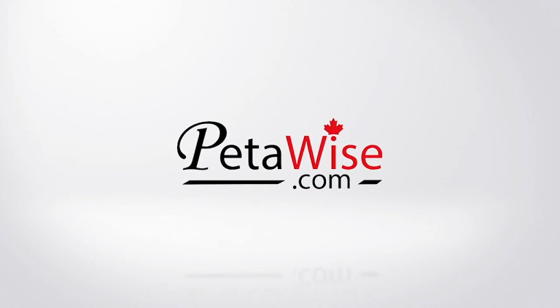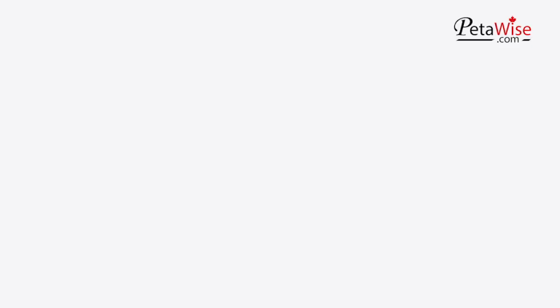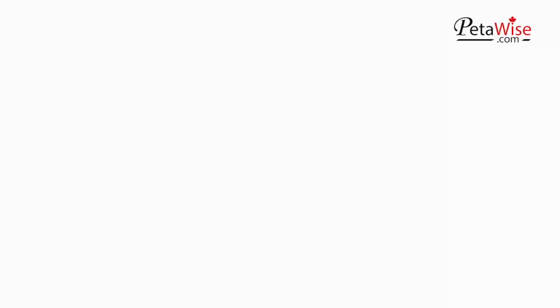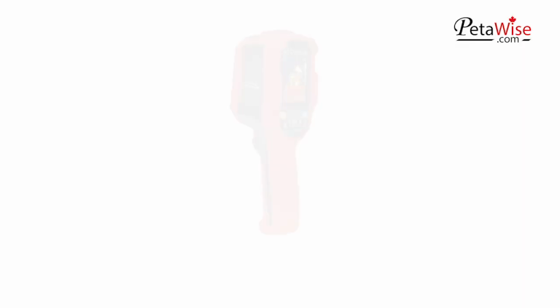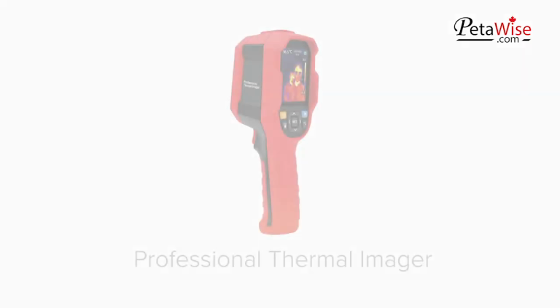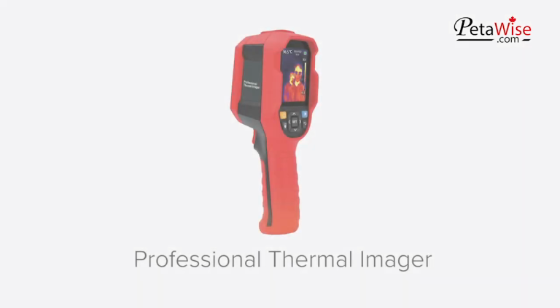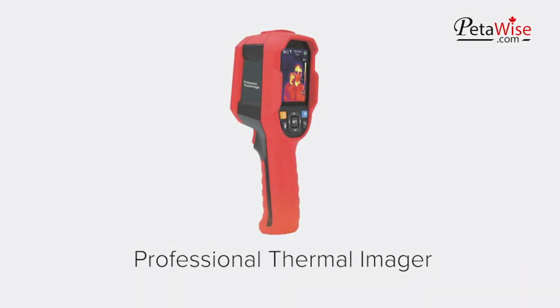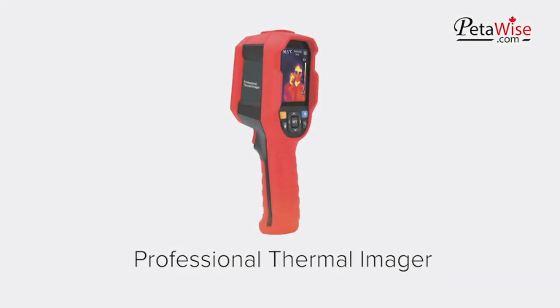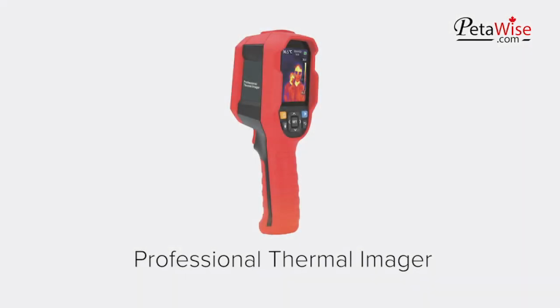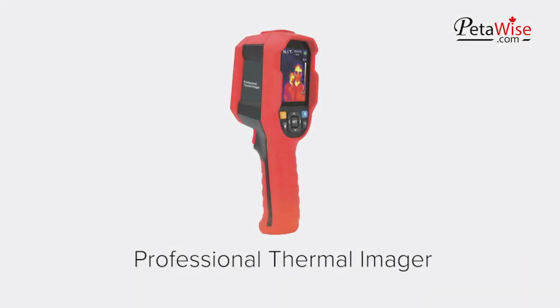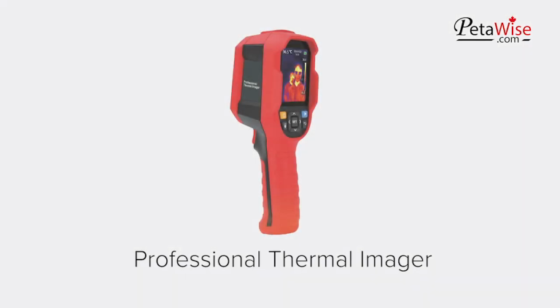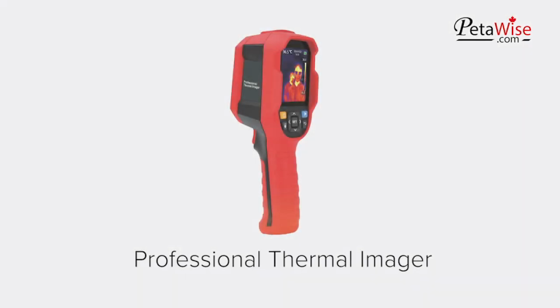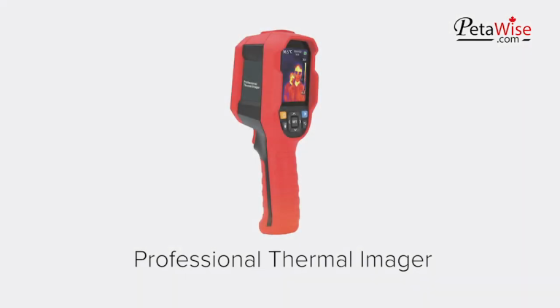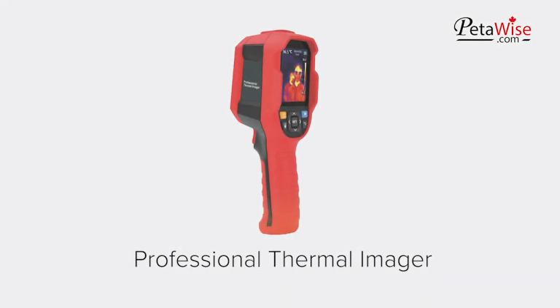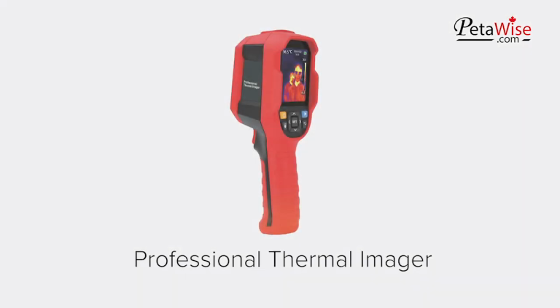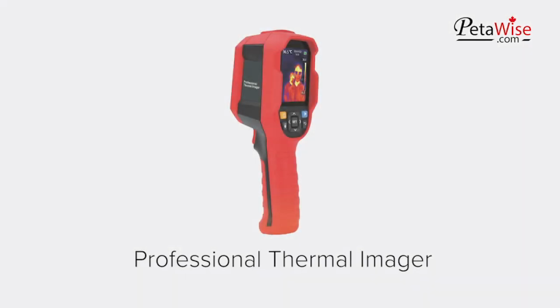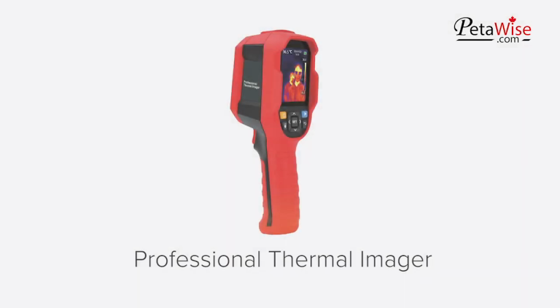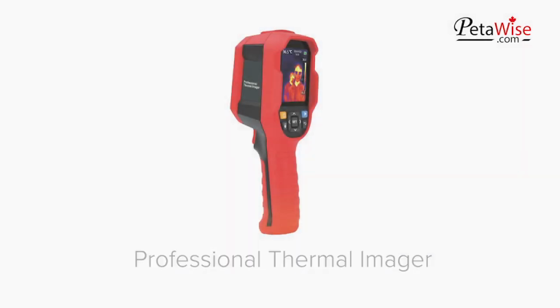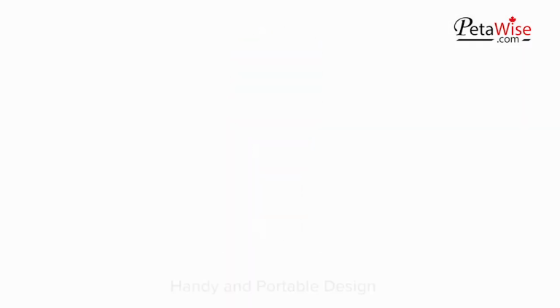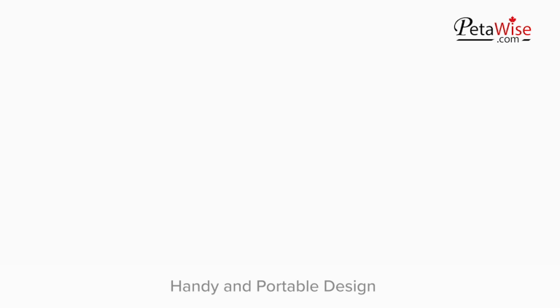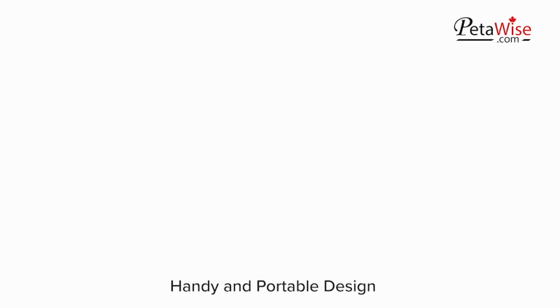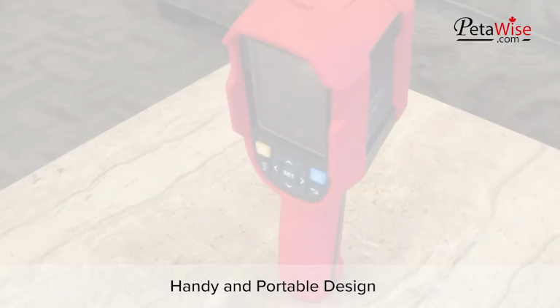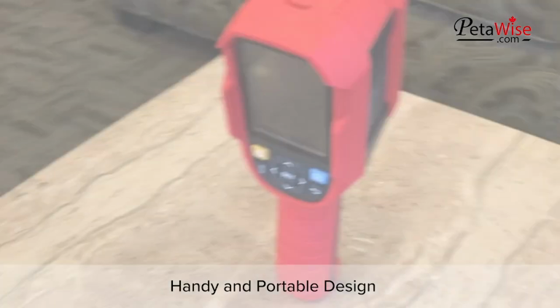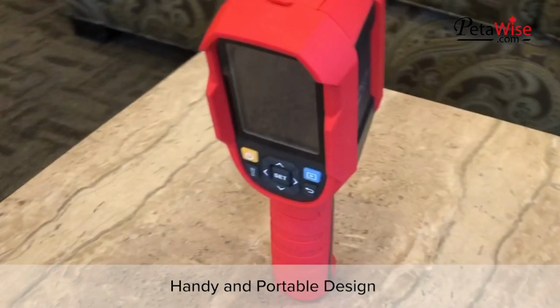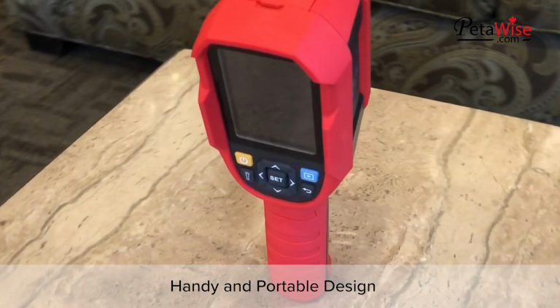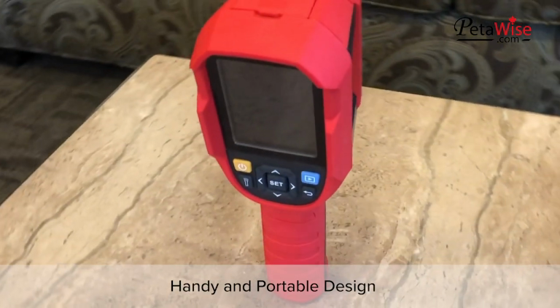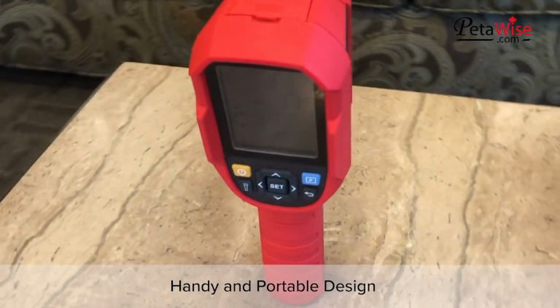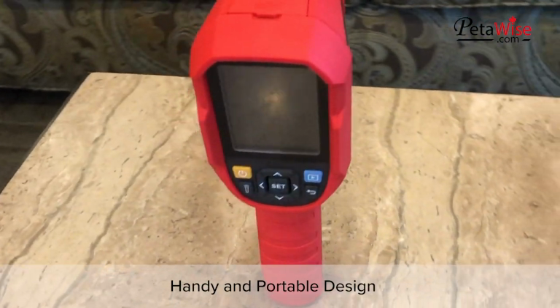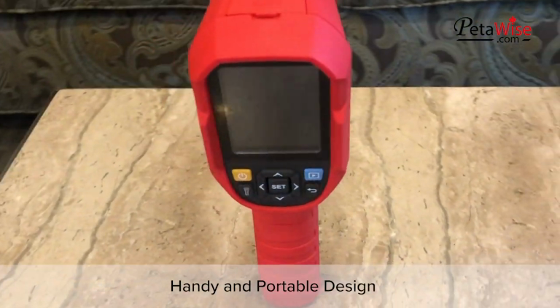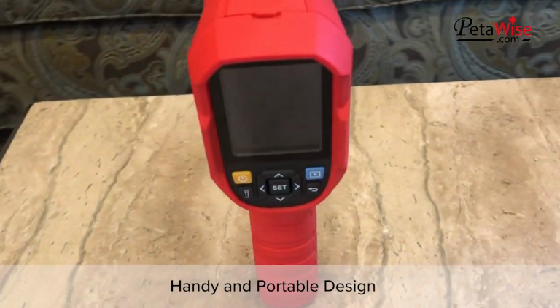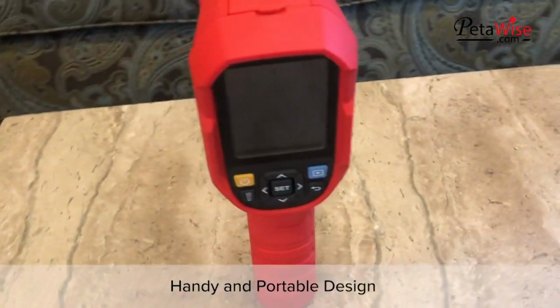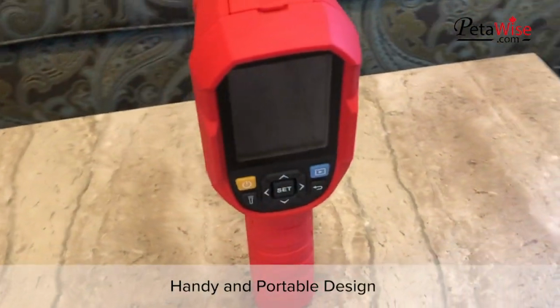Professional Thermal Imager. It has a handy and portable design.